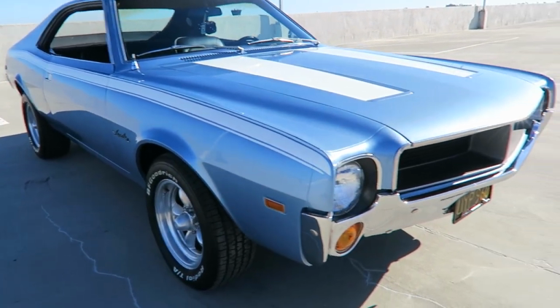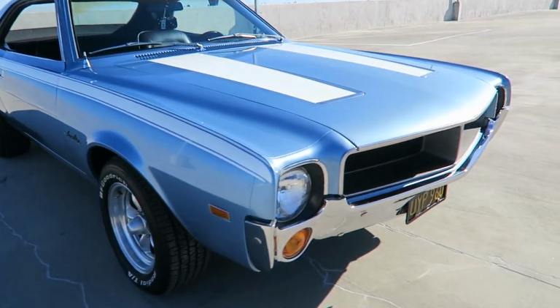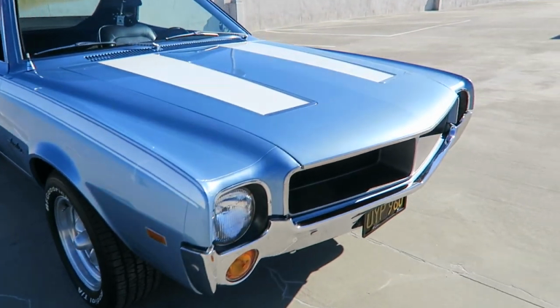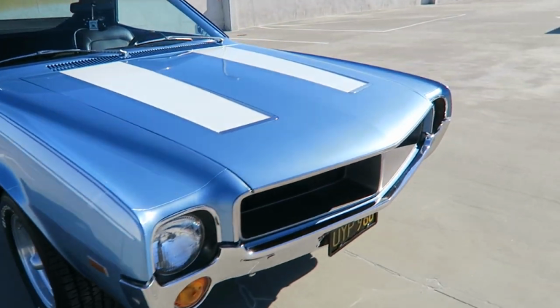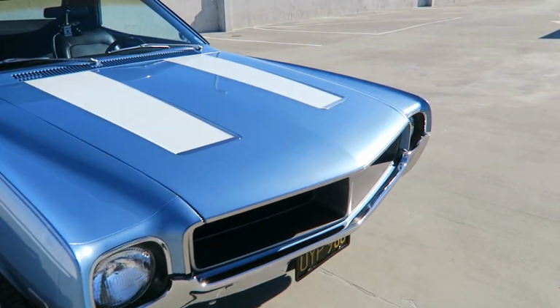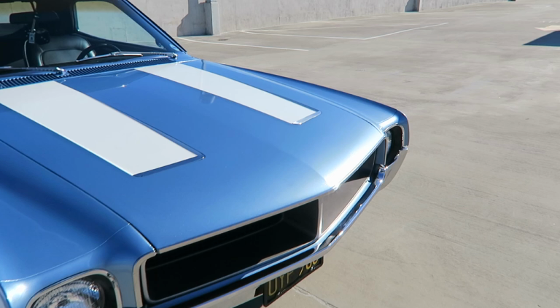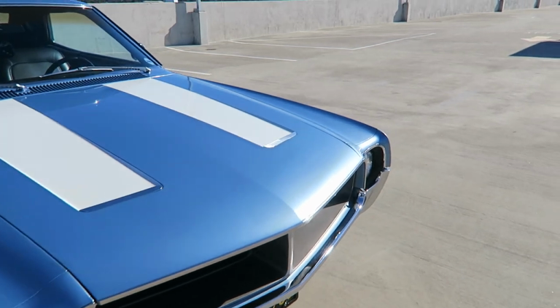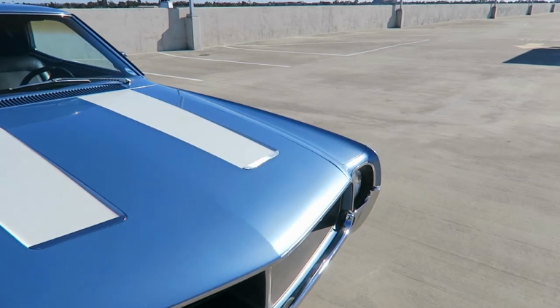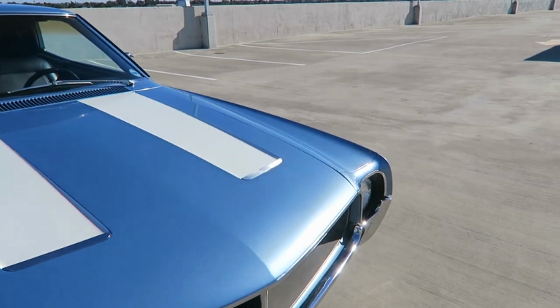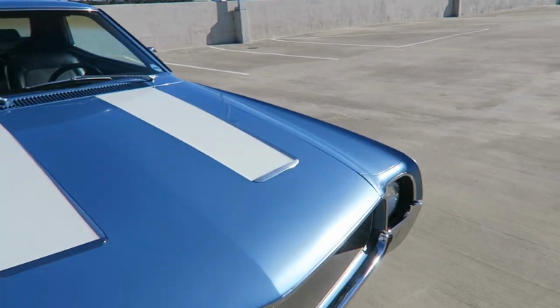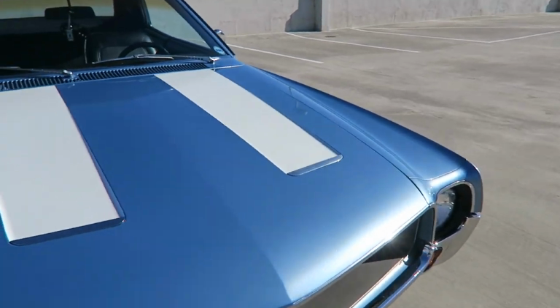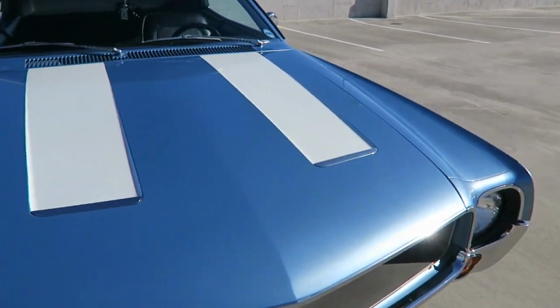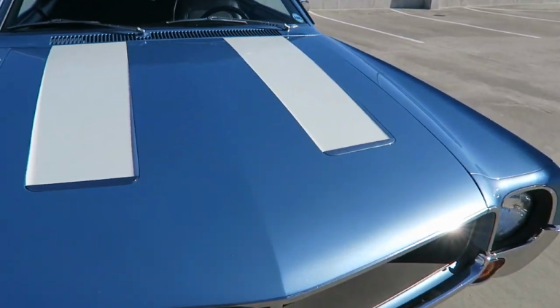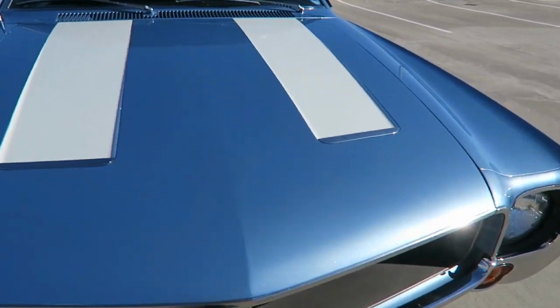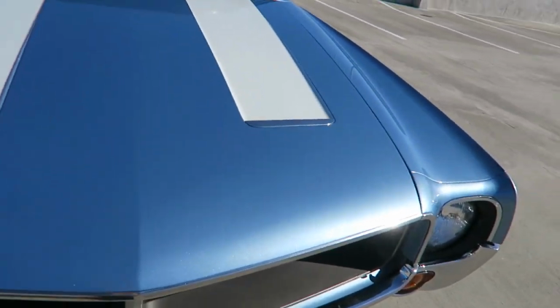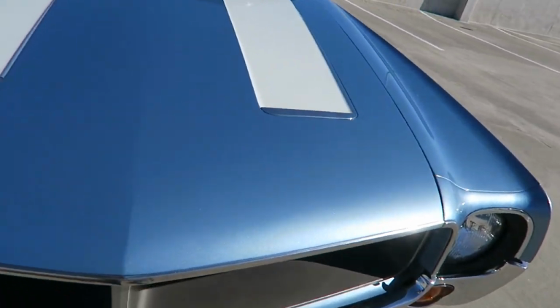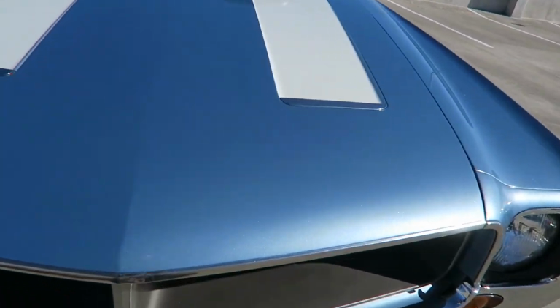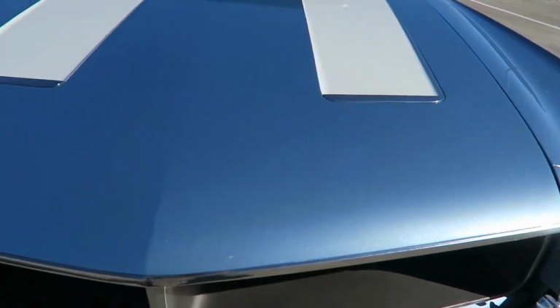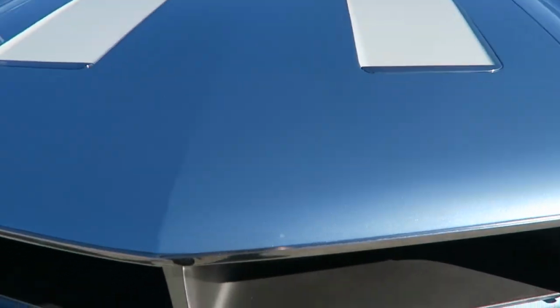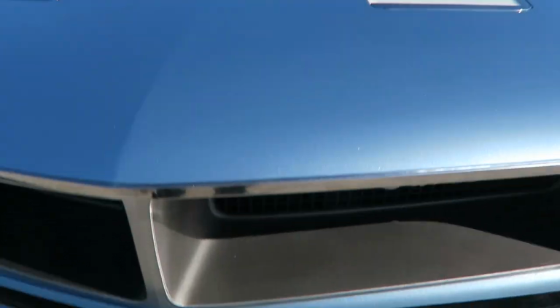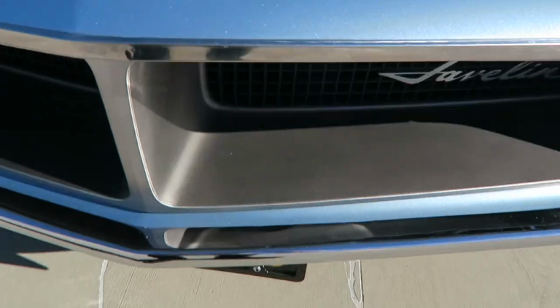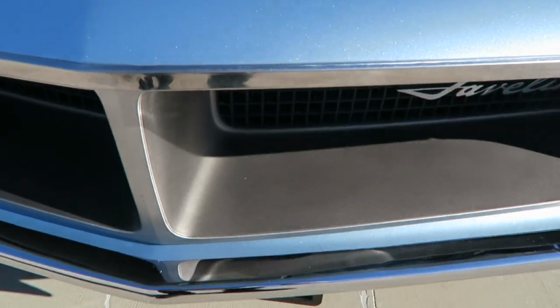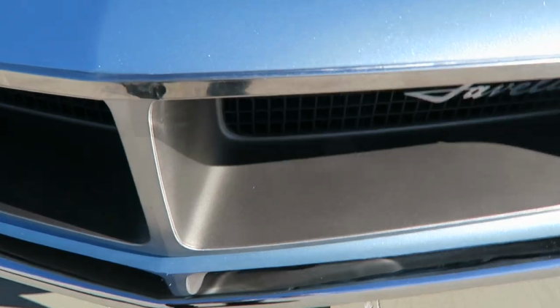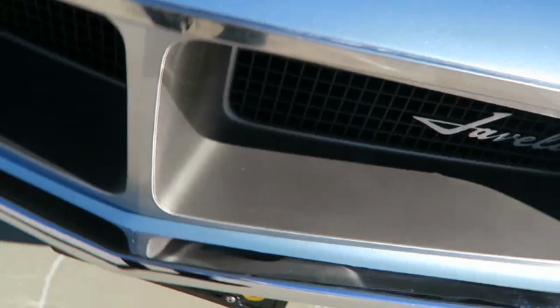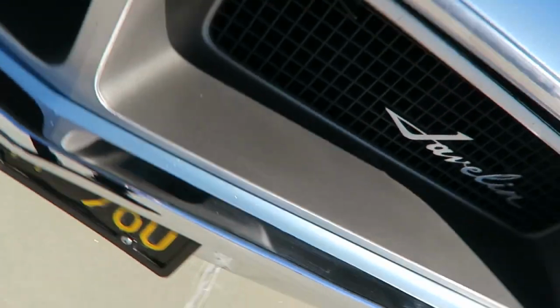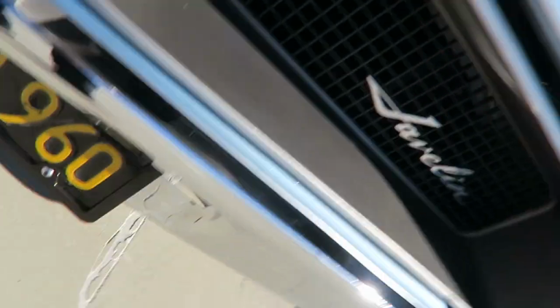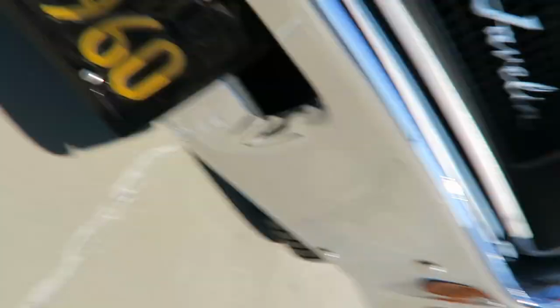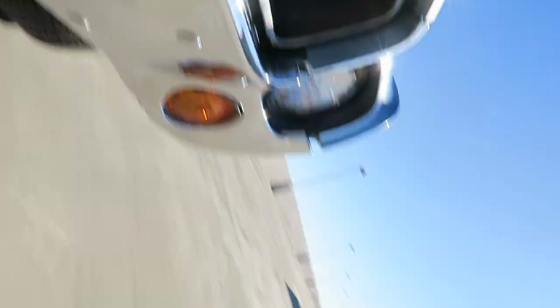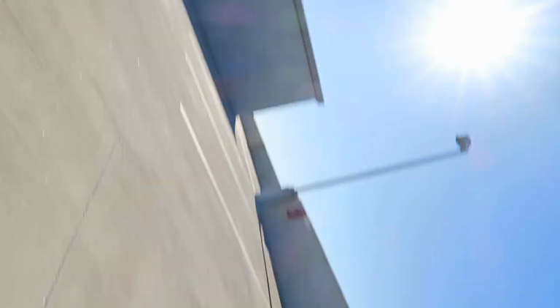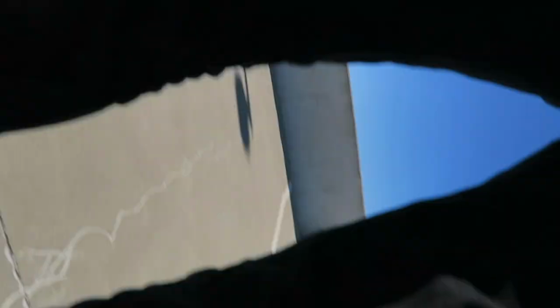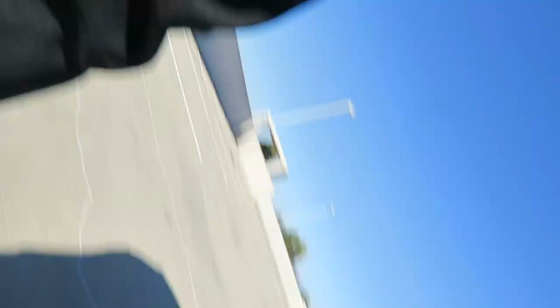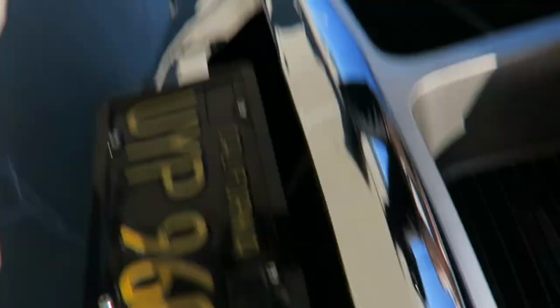This blue is beautiful in the sunlight. I'm going to let the camera hang down for just a second to get a close look.